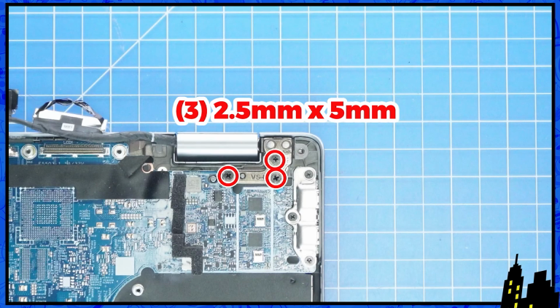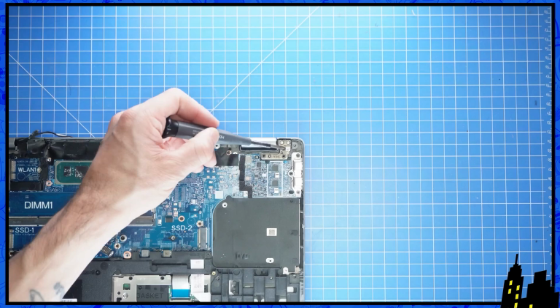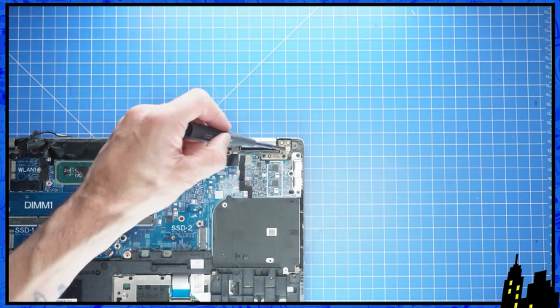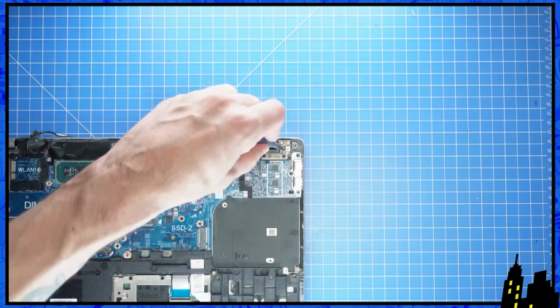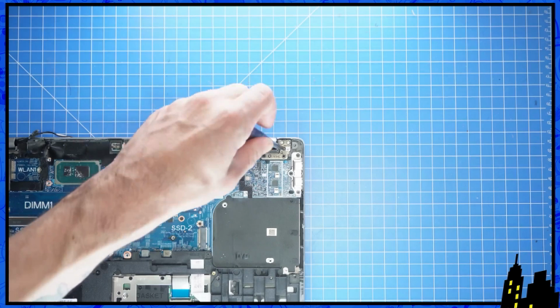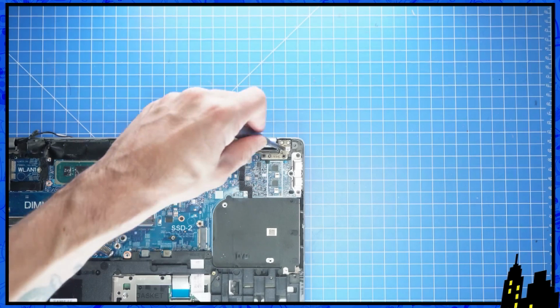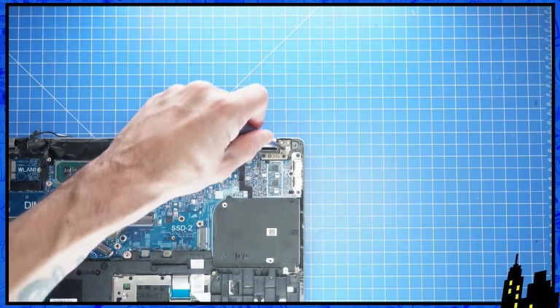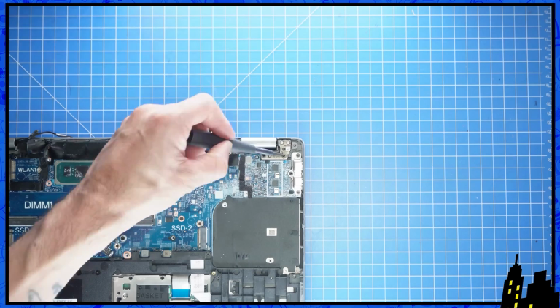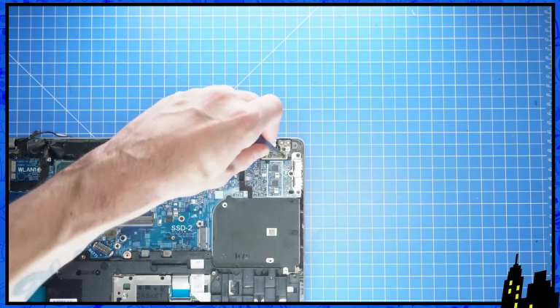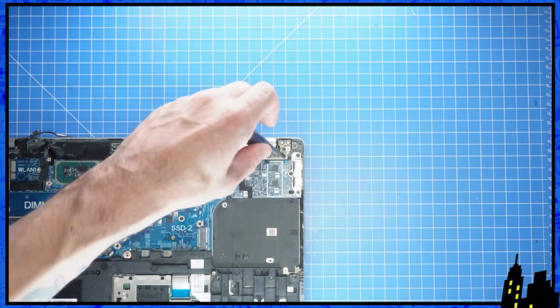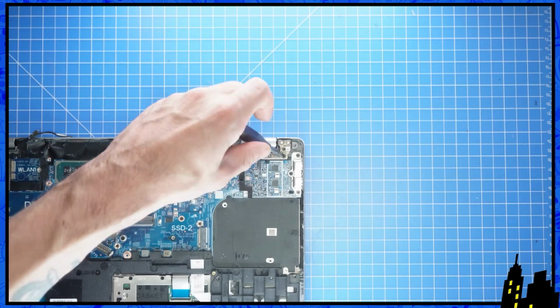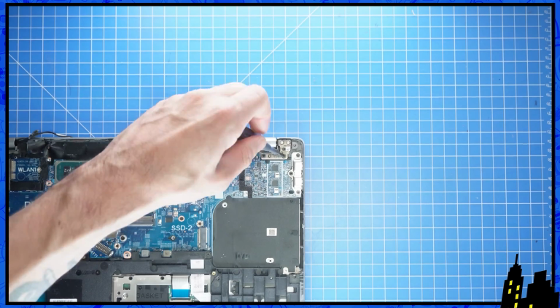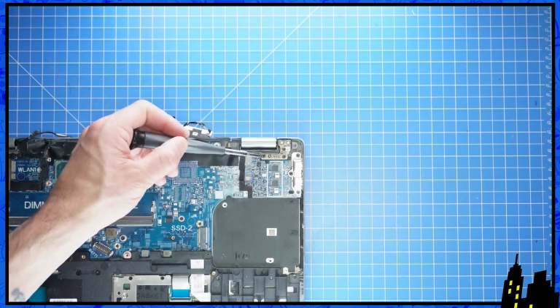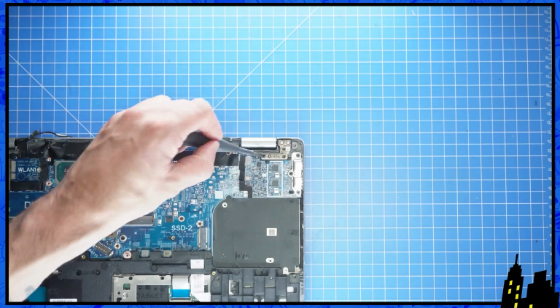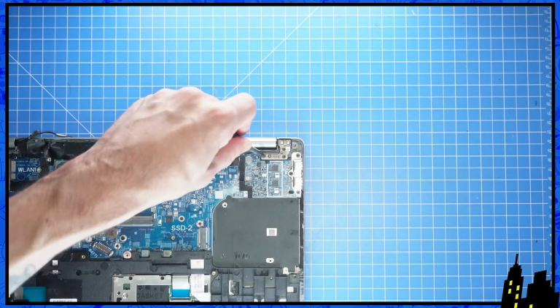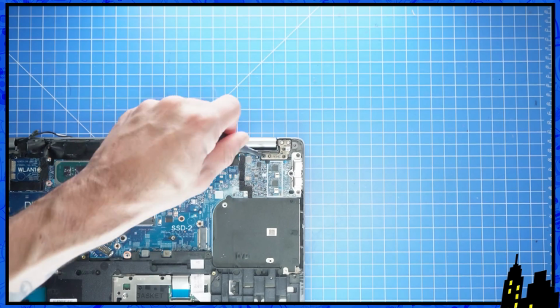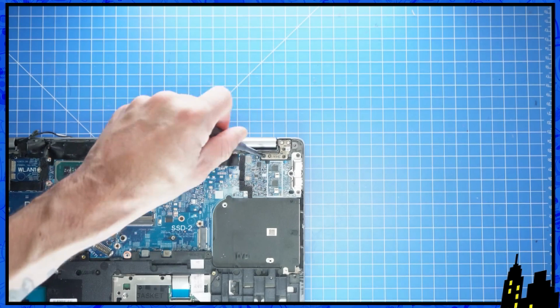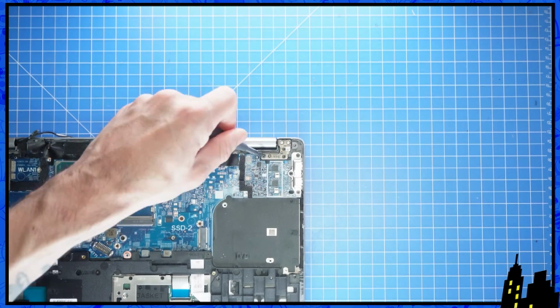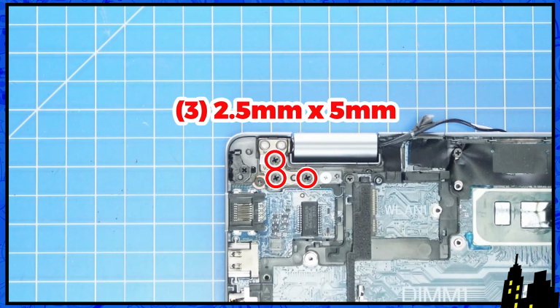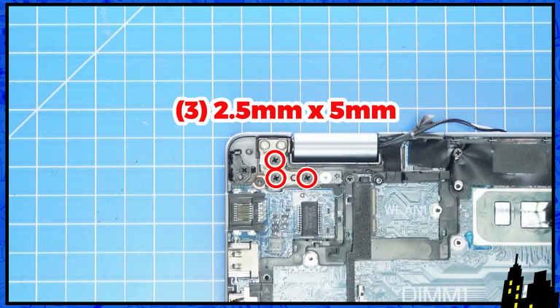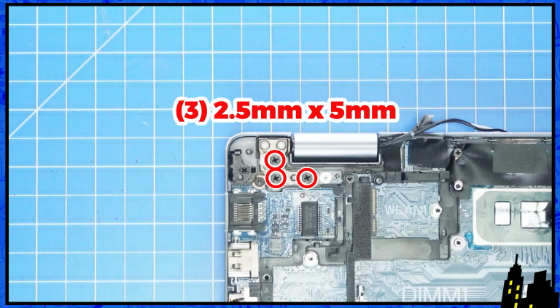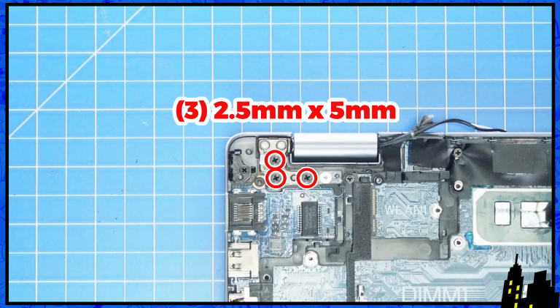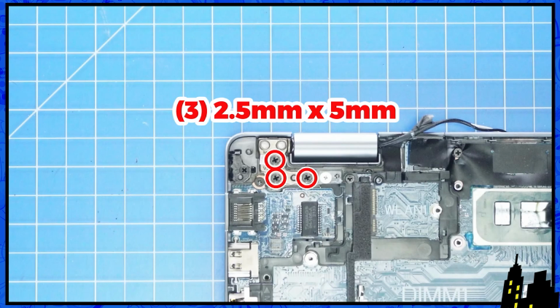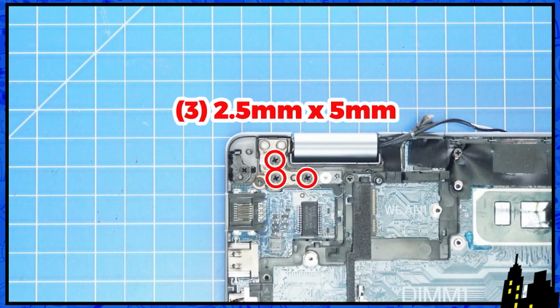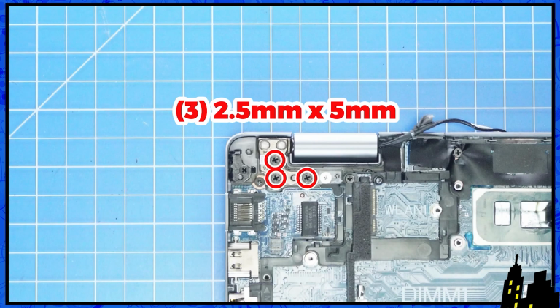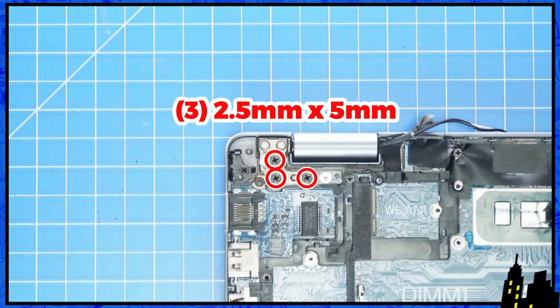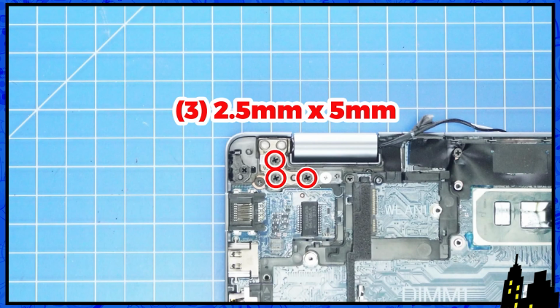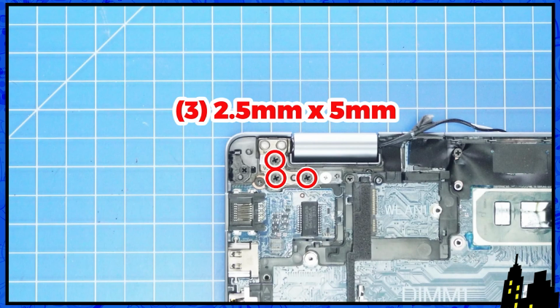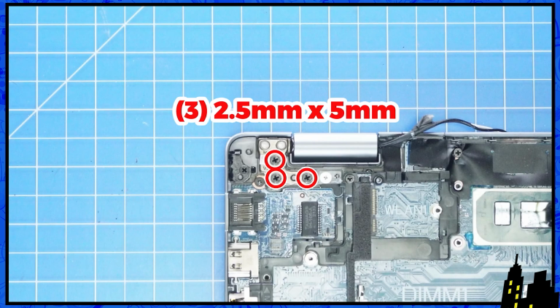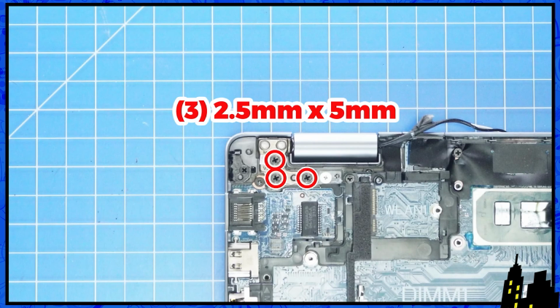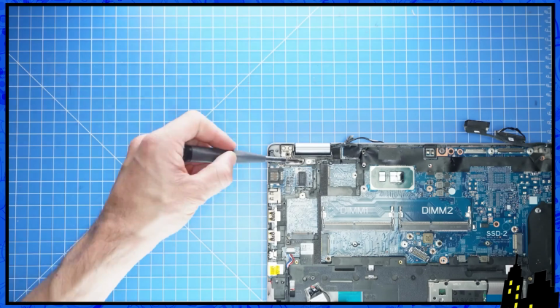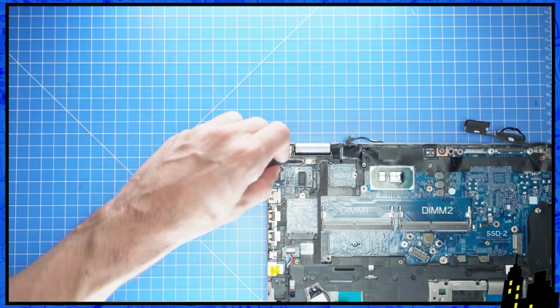After that, unscrew the LCD hinges, then open up the palm rest to separate it from the display.